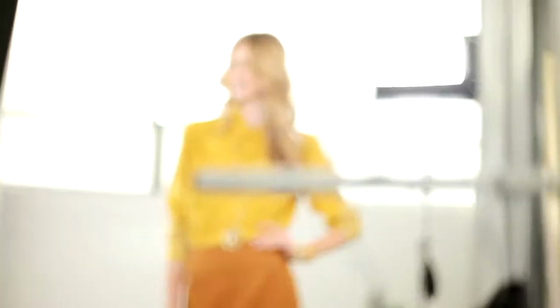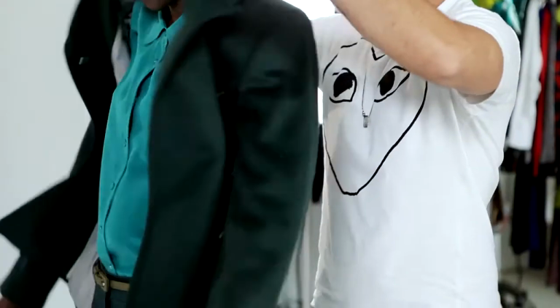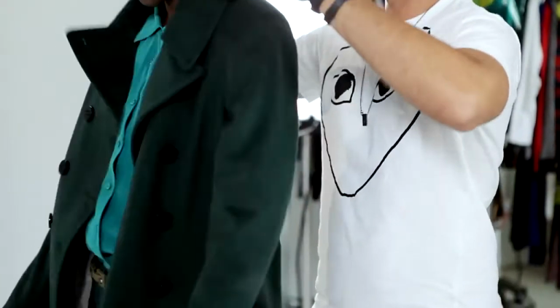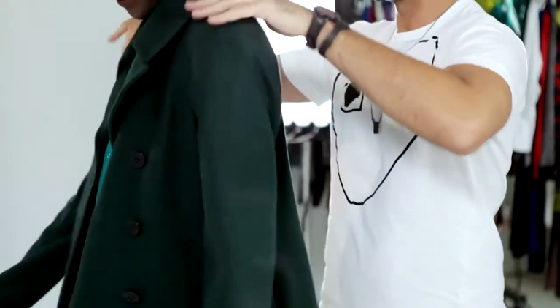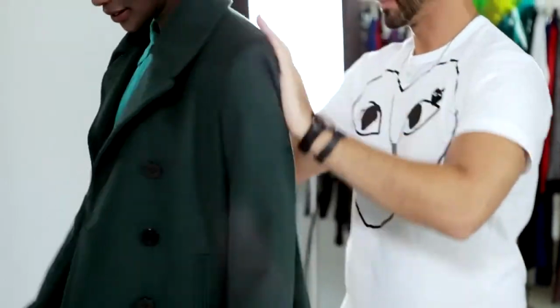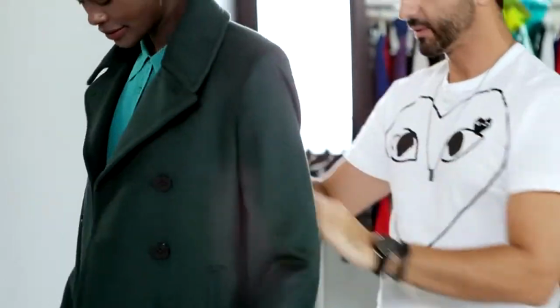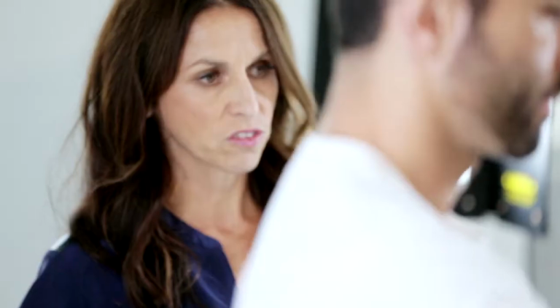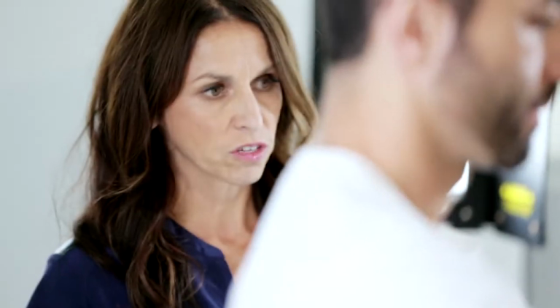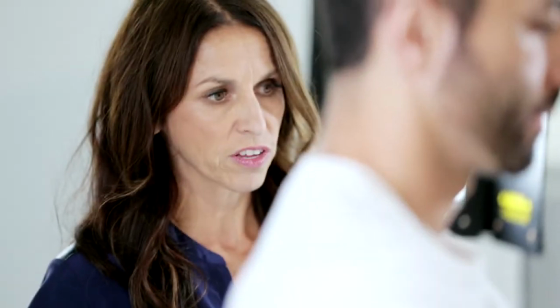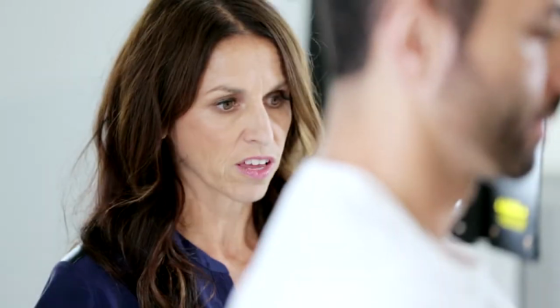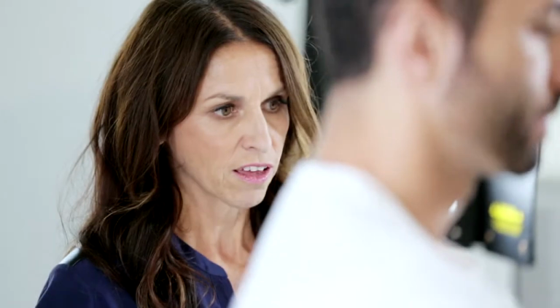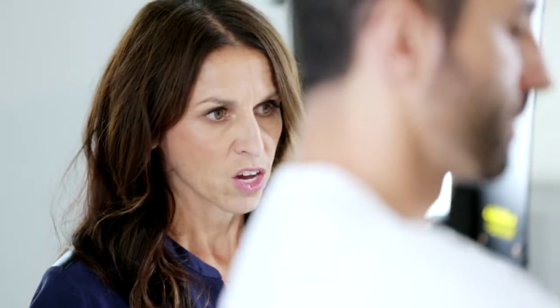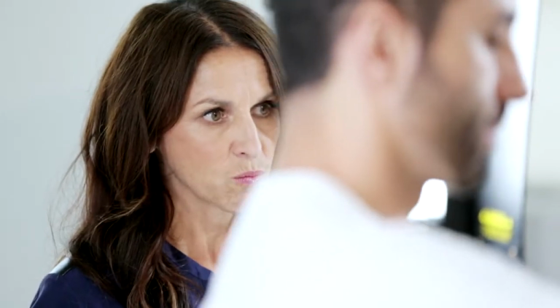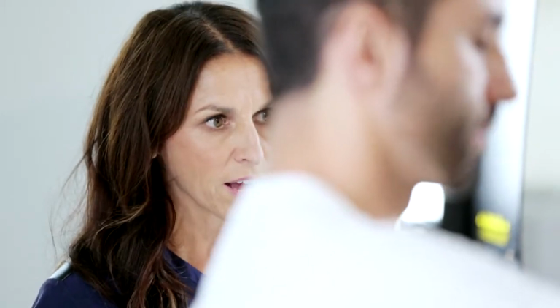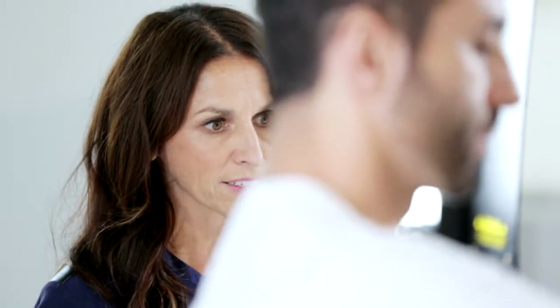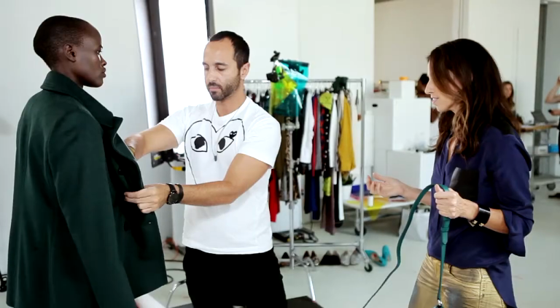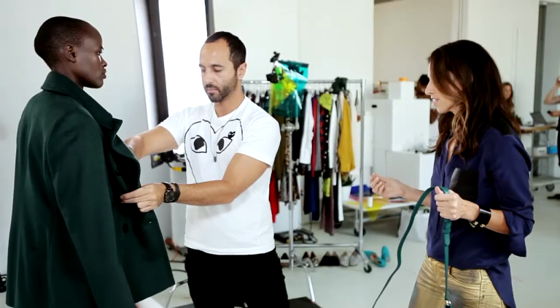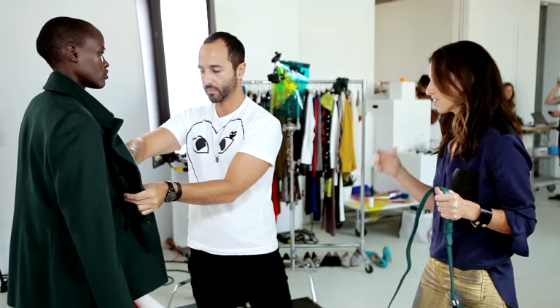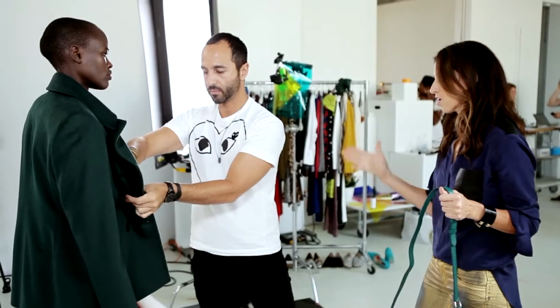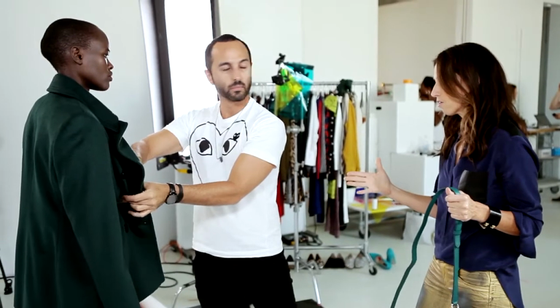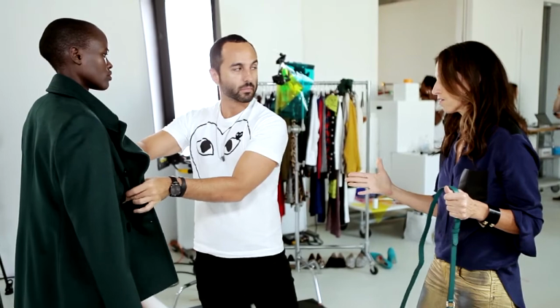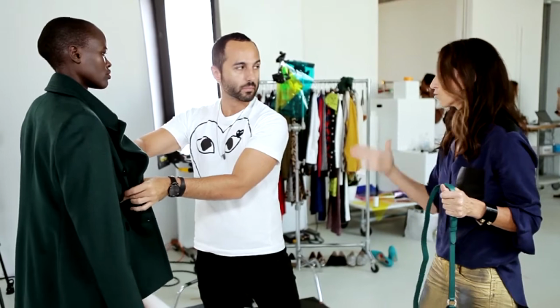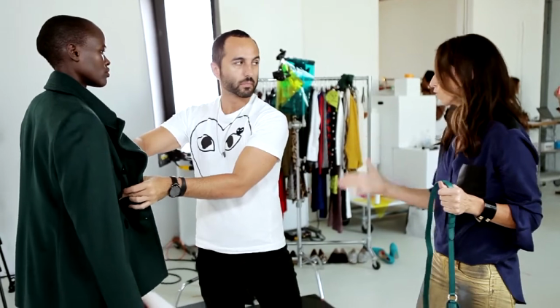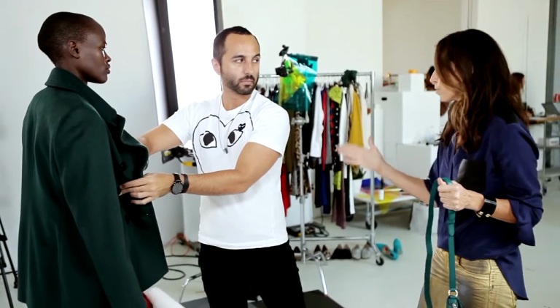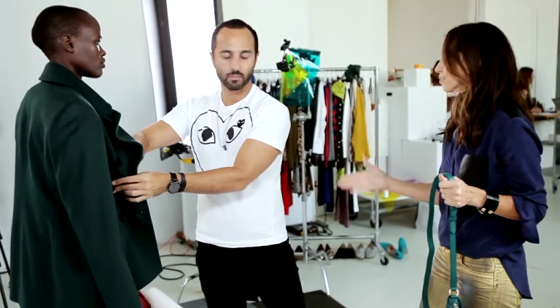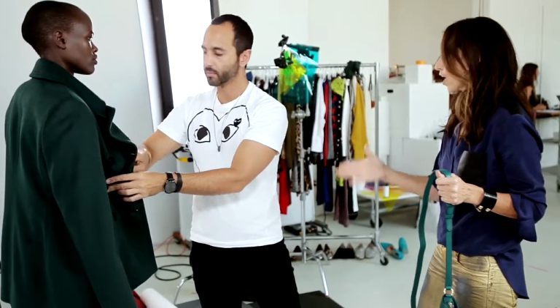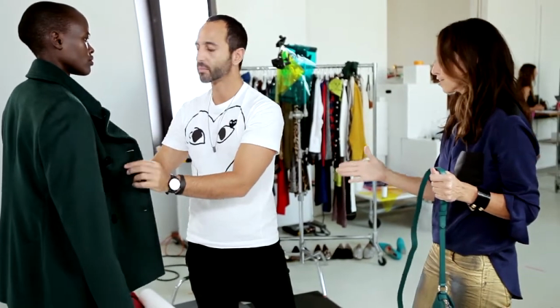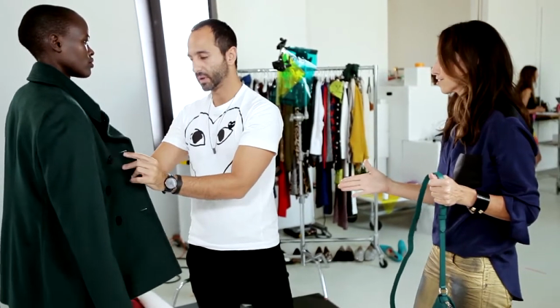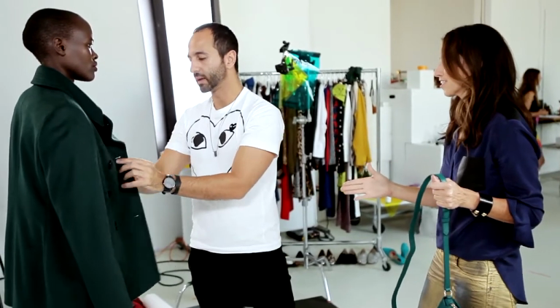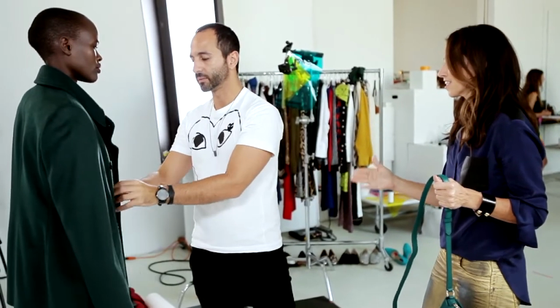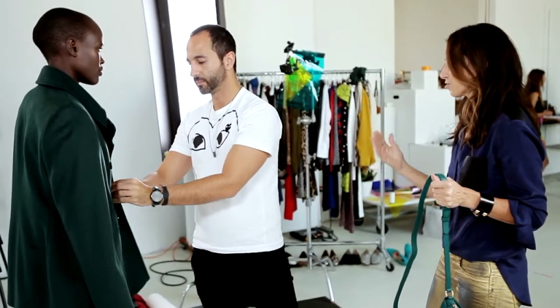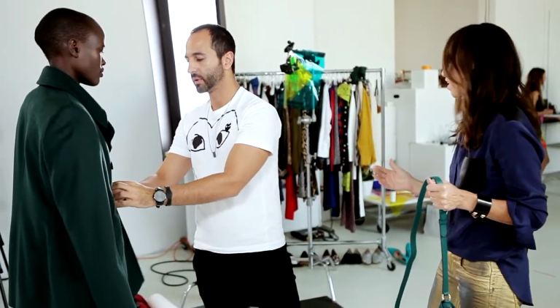We're really showing this tonal dressing, but this coat looks beautiful back to violets as well.